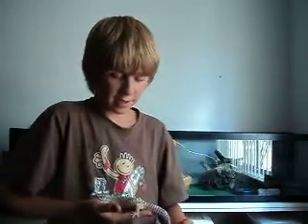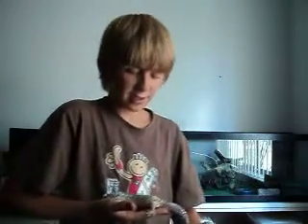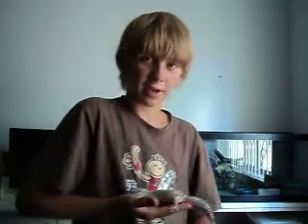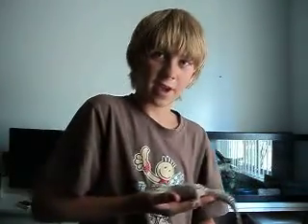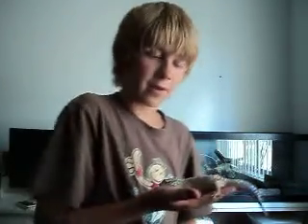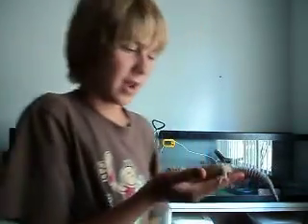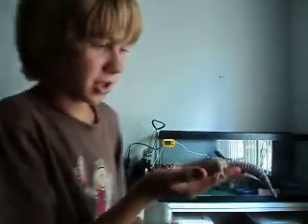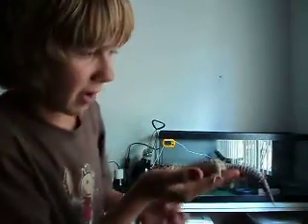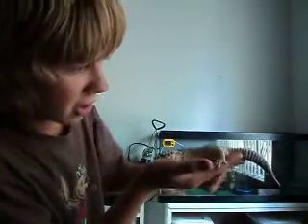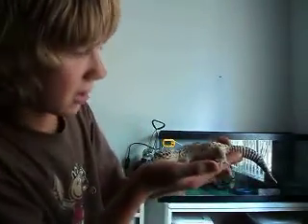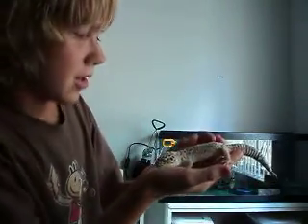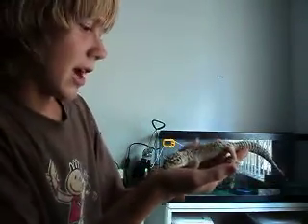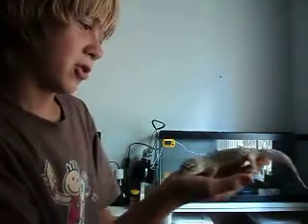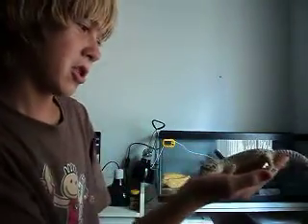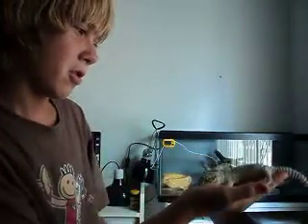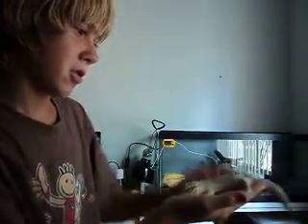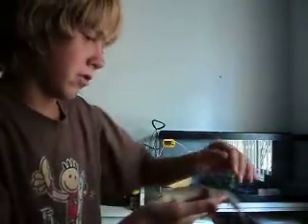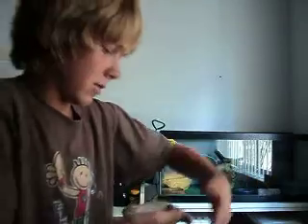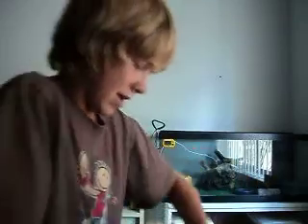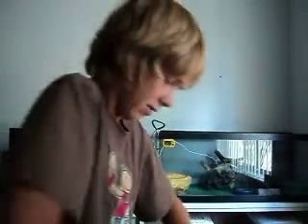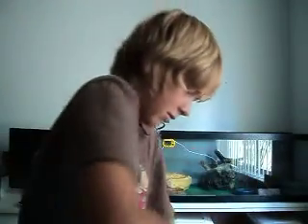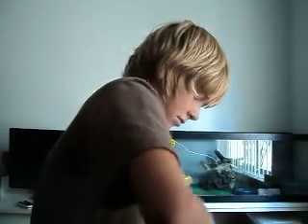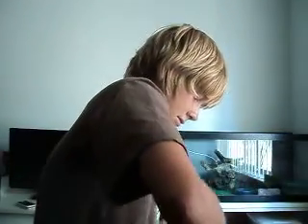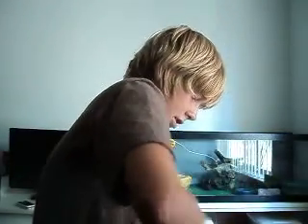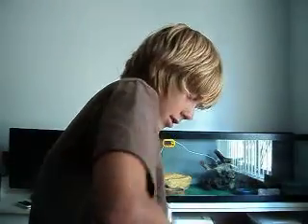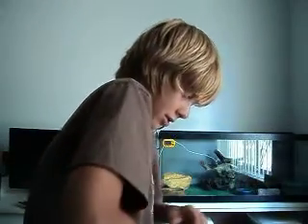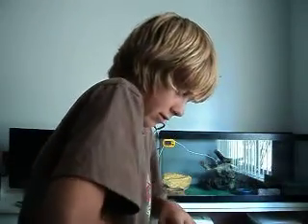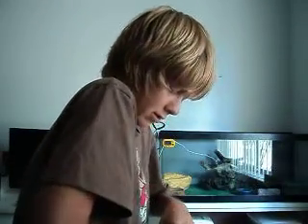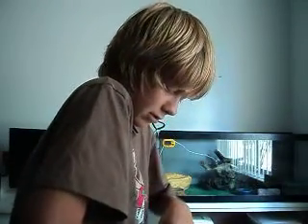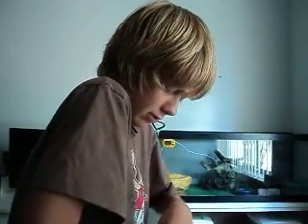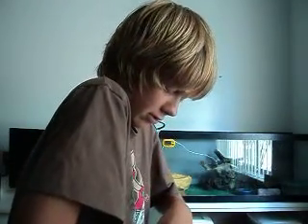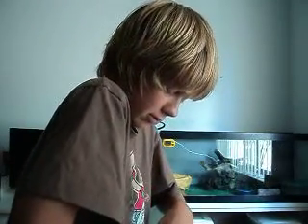Like I said, the gecko we have here today is just about to shed. He kind of looks like a ghost — he's really pale and doesn't look very good right now.